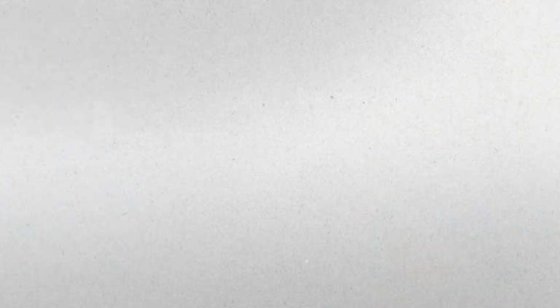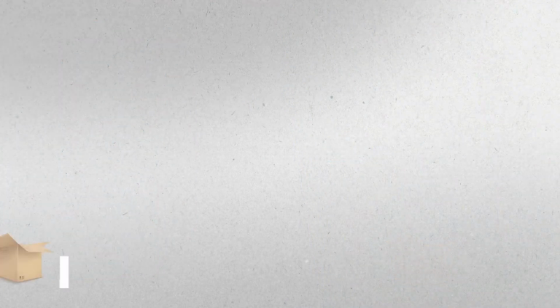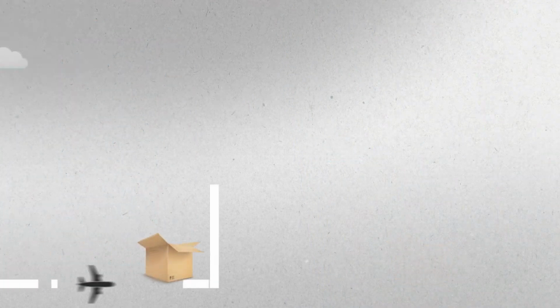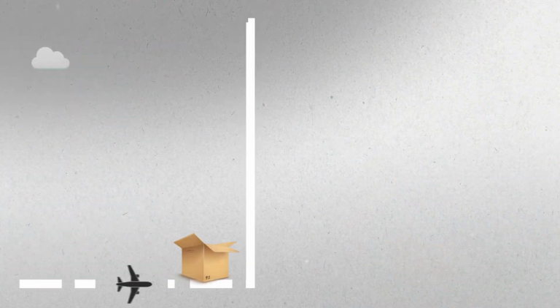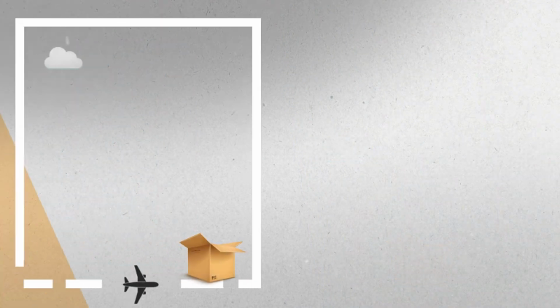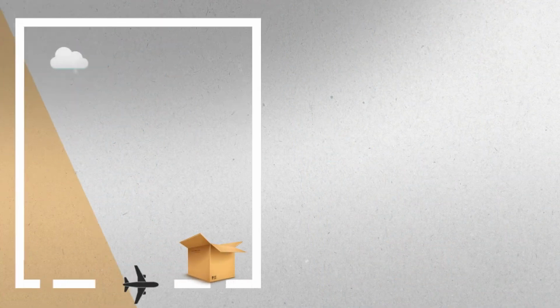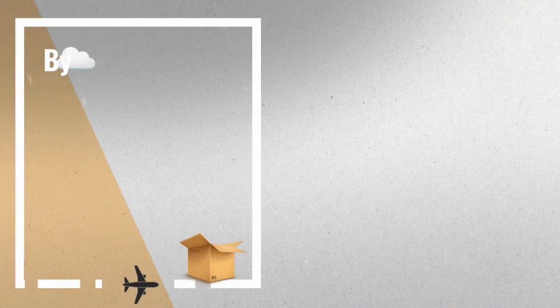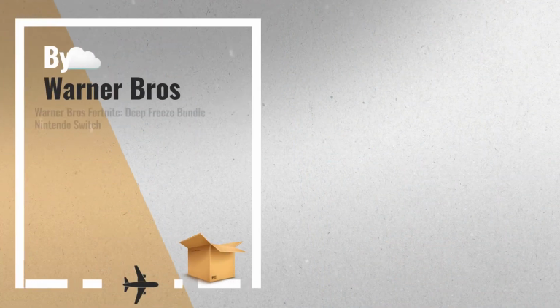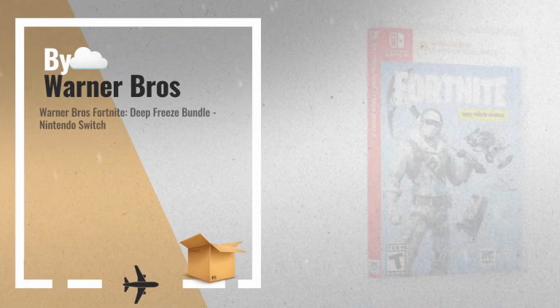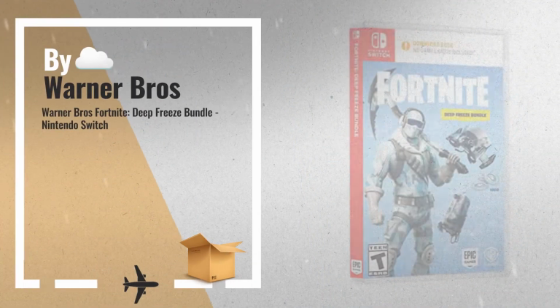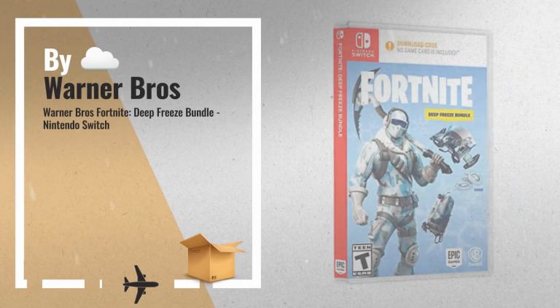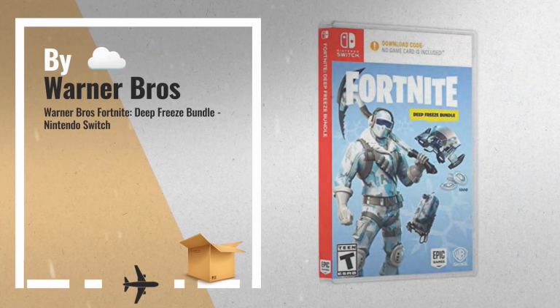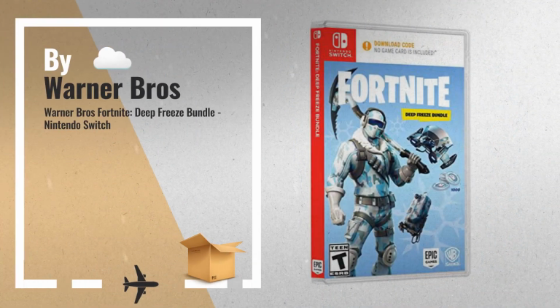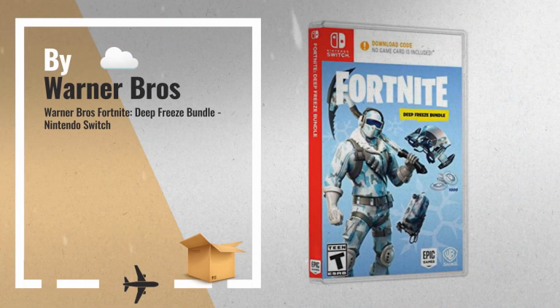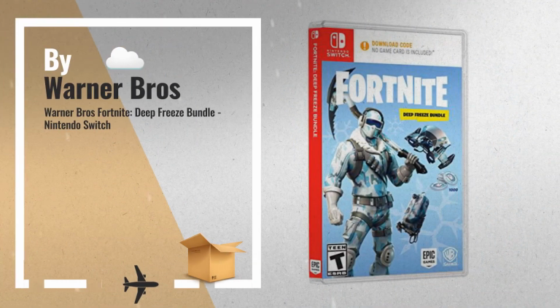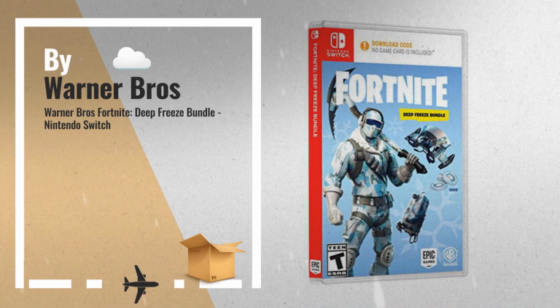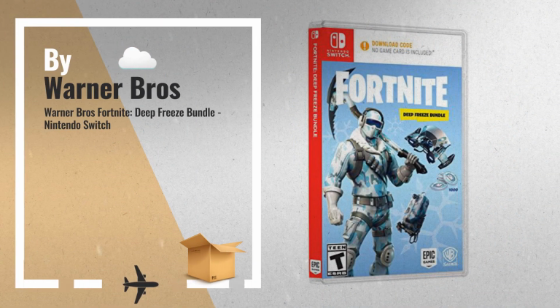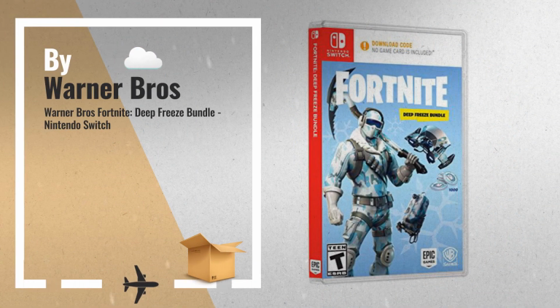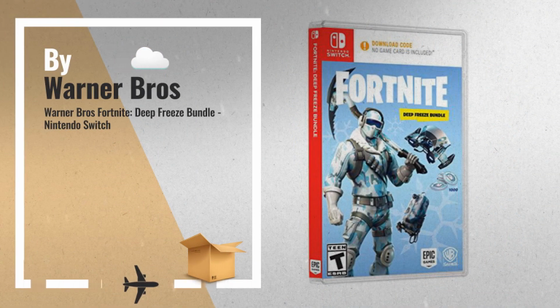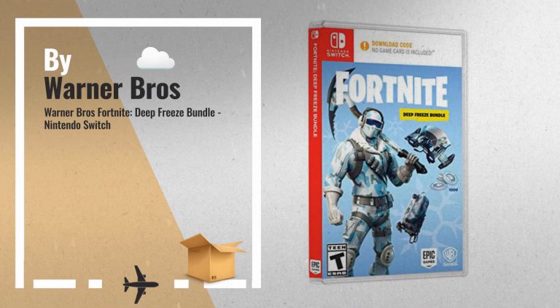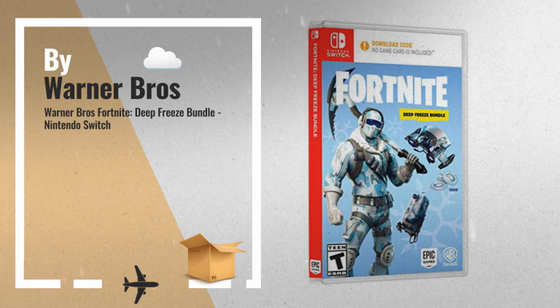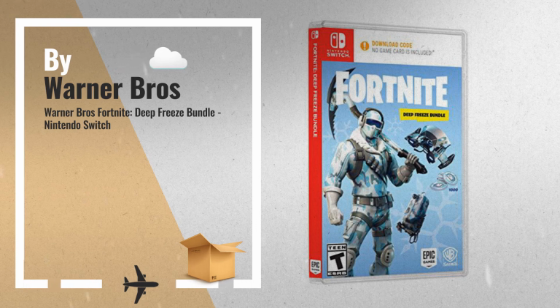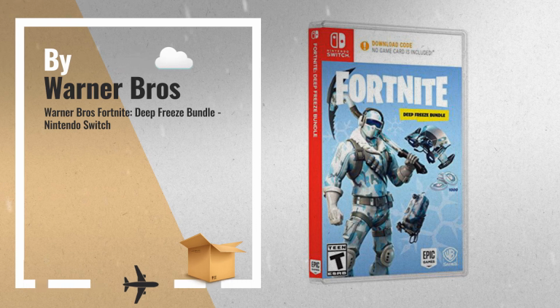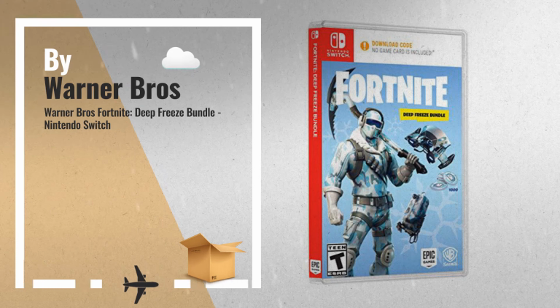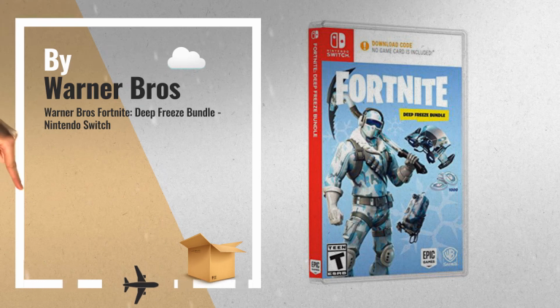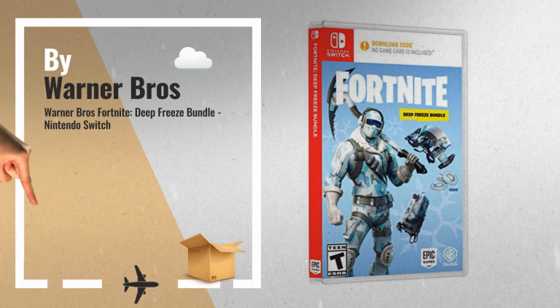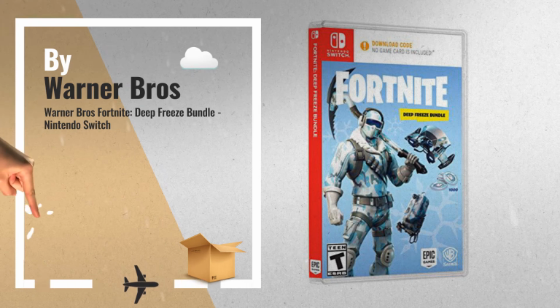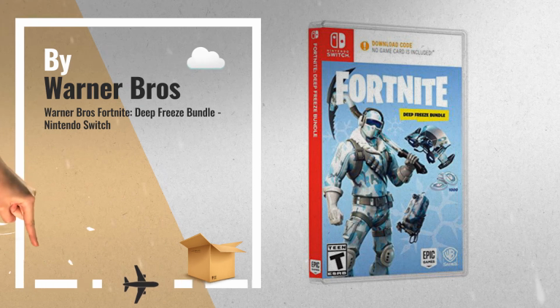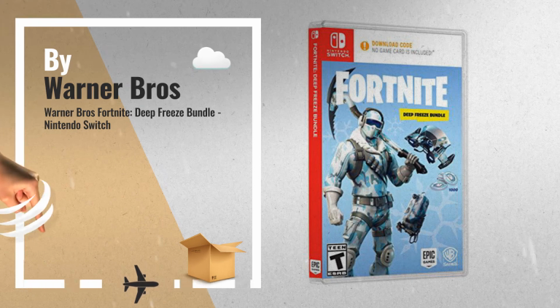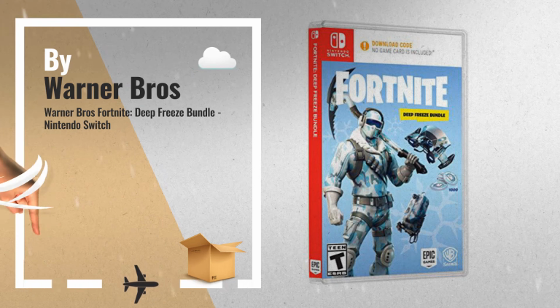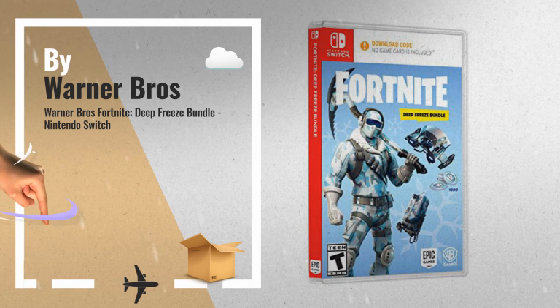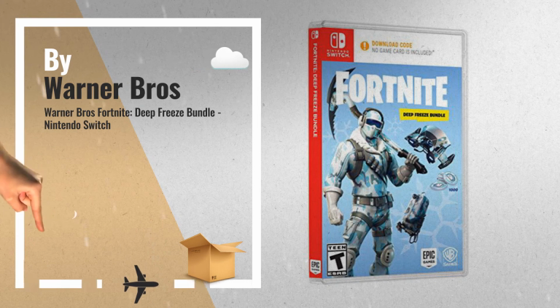Number 3, get your Fortnite Deep Freeze Bundle now. Just click this link below.